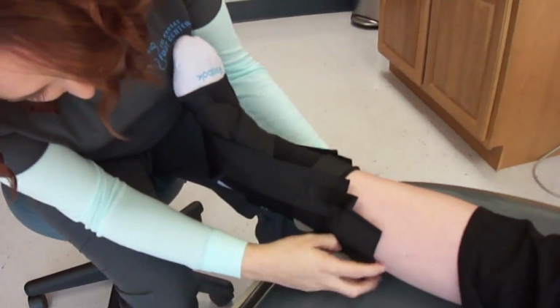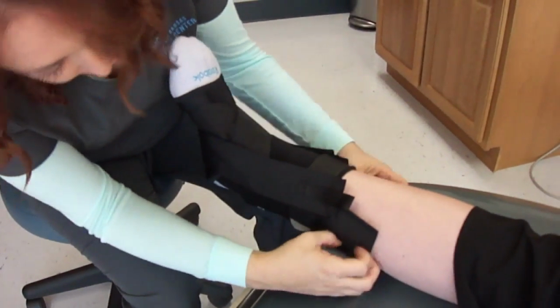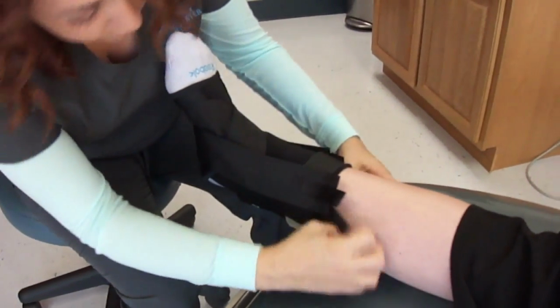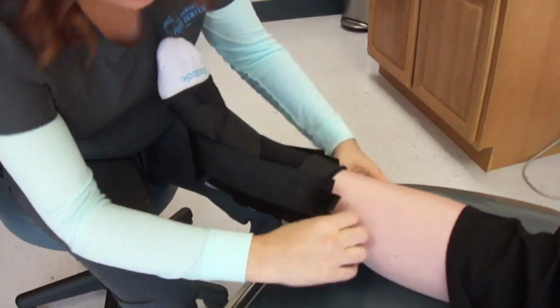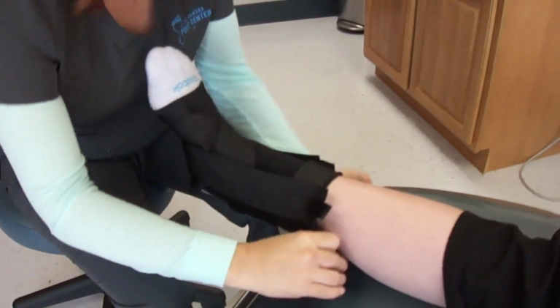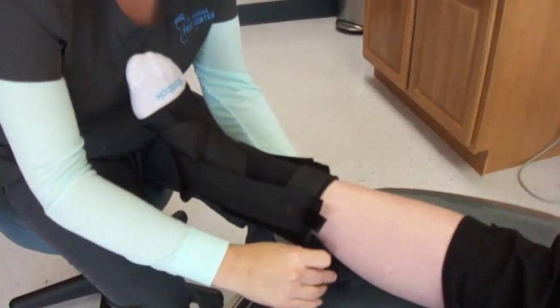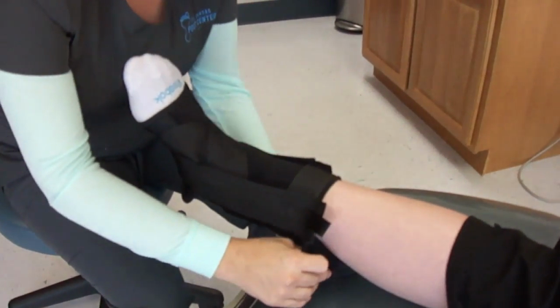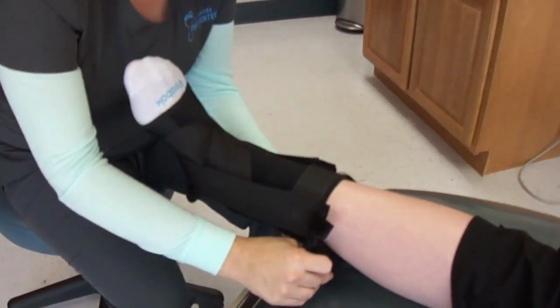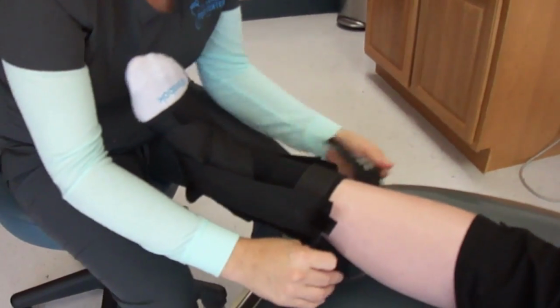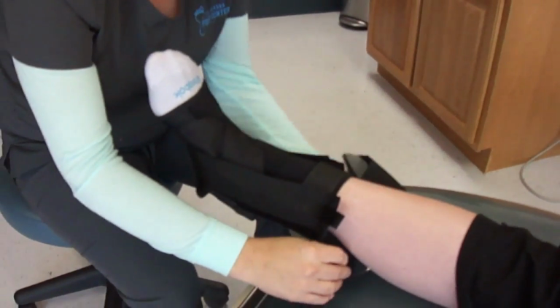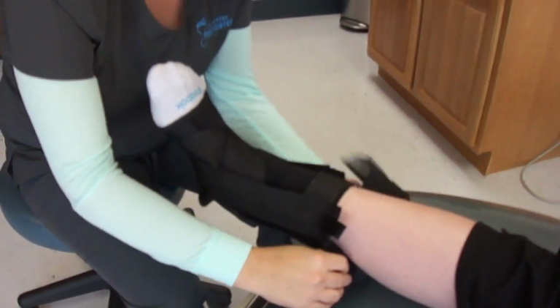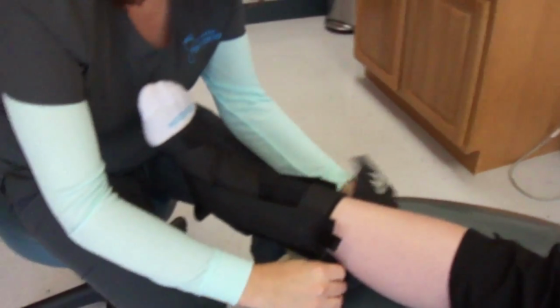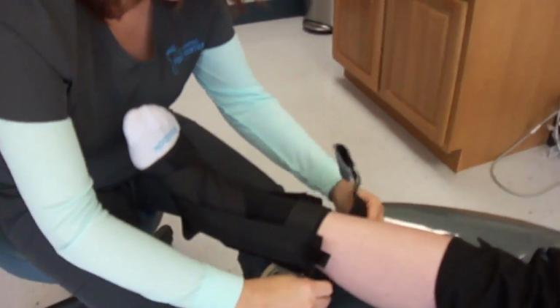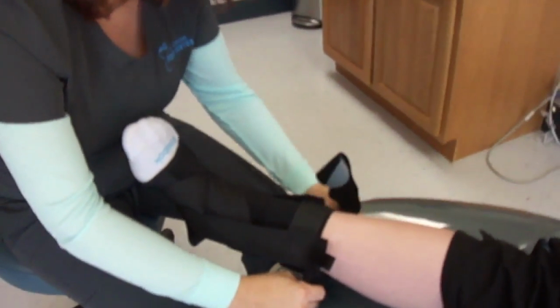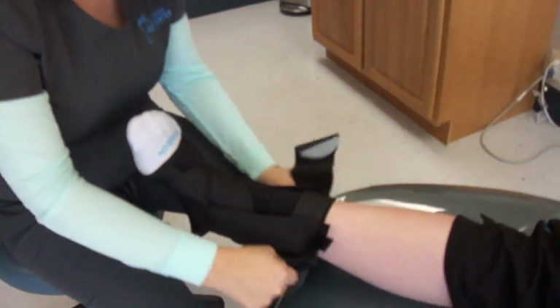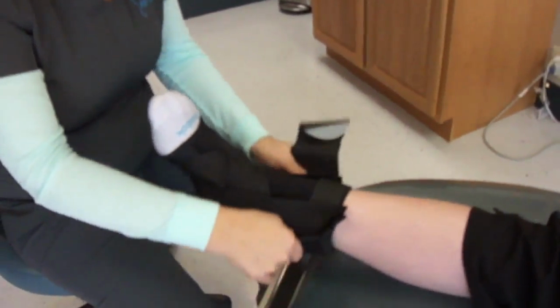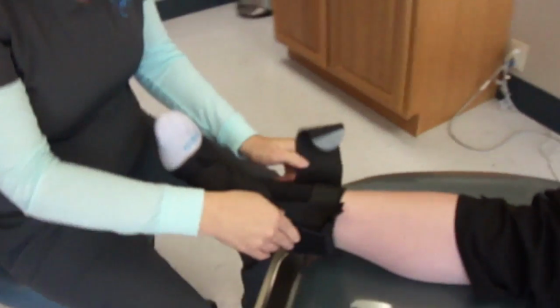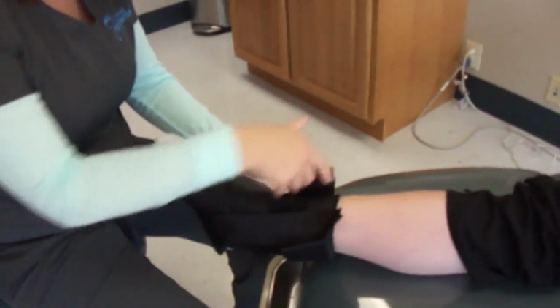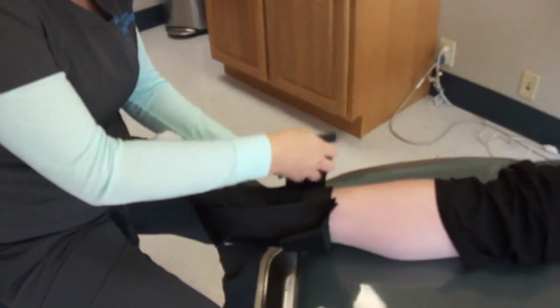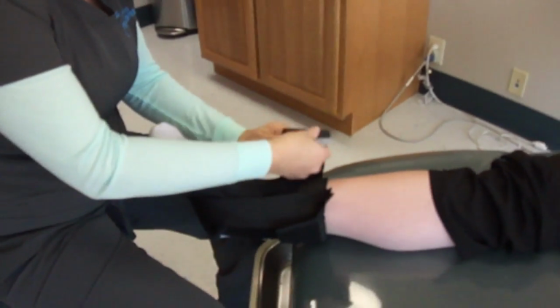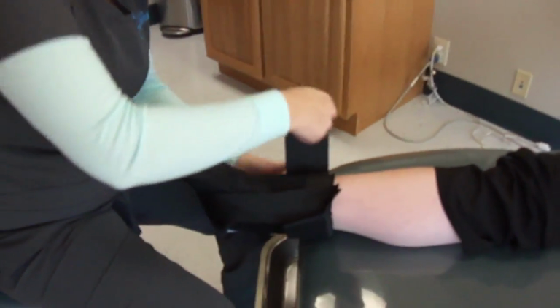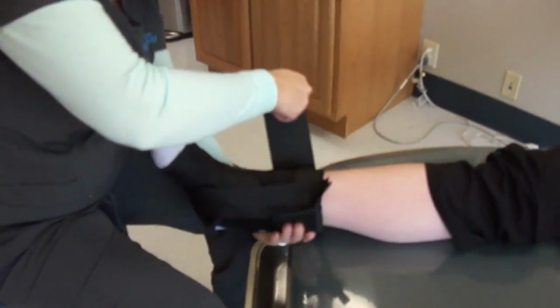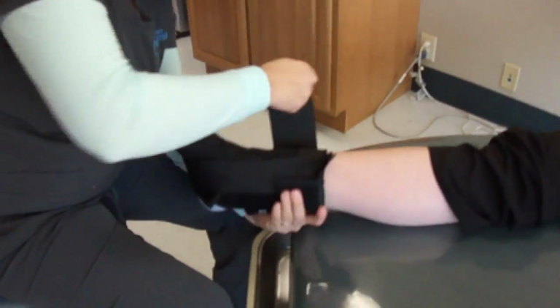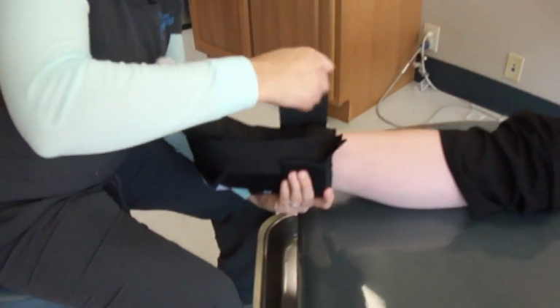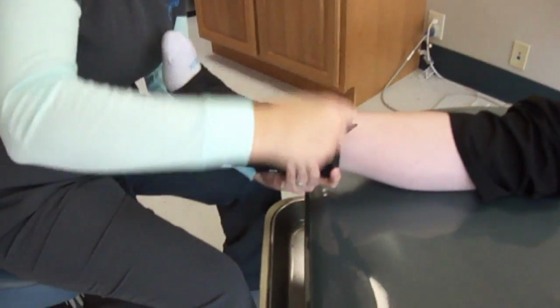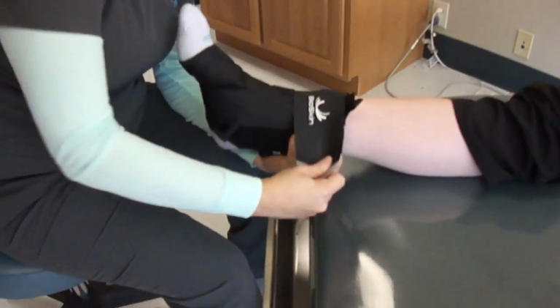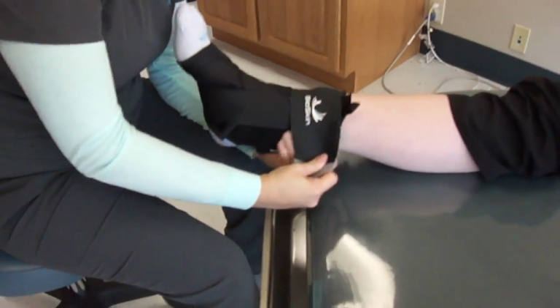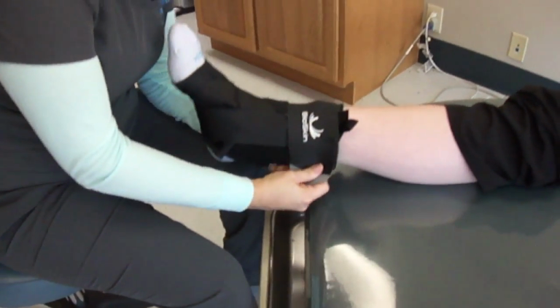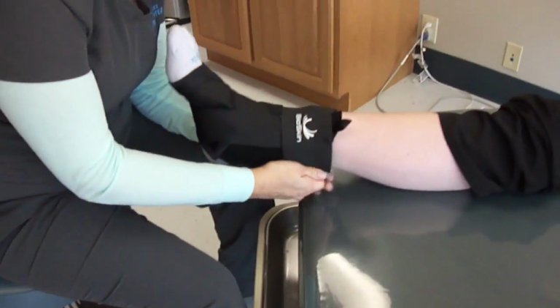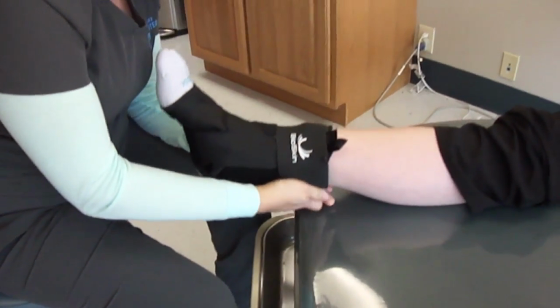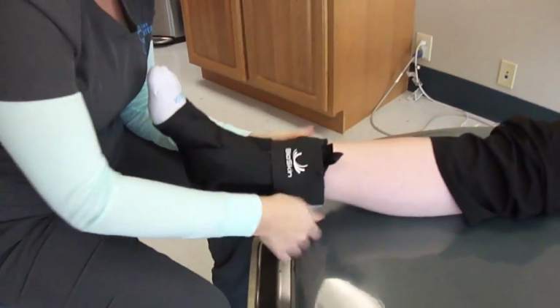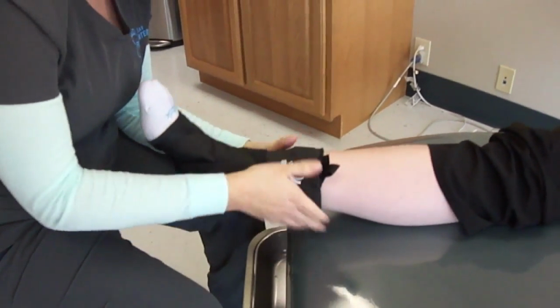And then you're going to take this piece here, pull it down around. This is to hold everything in place.